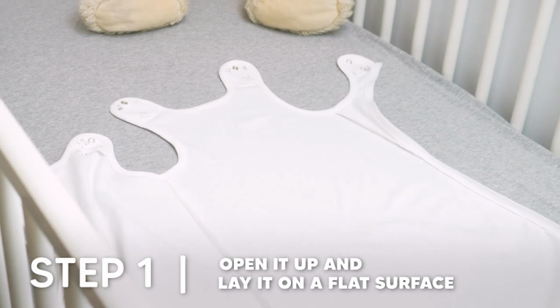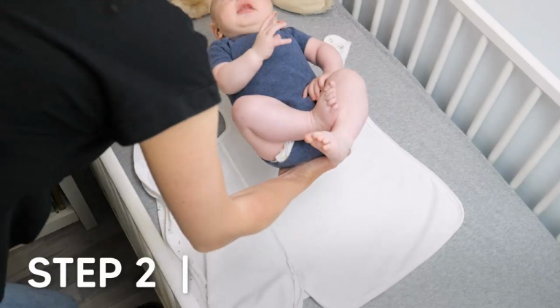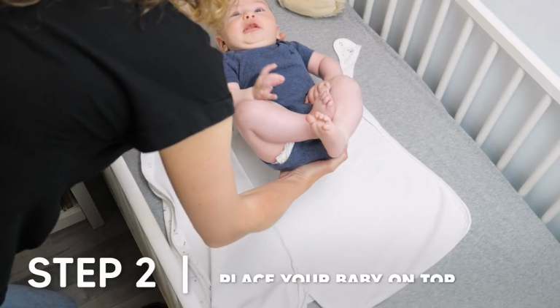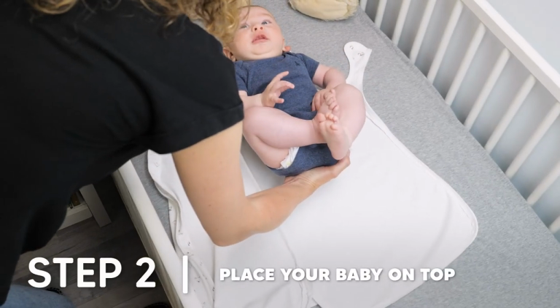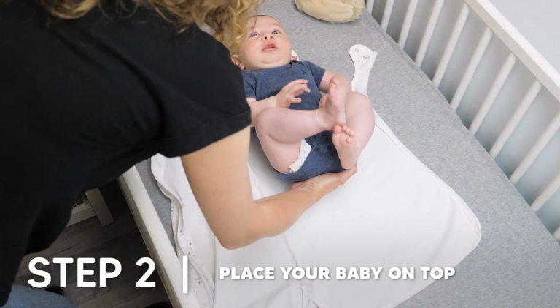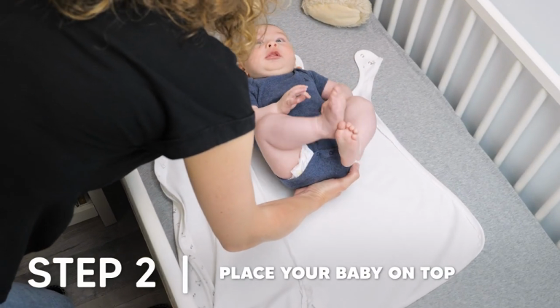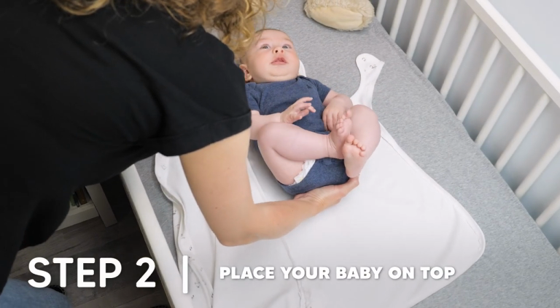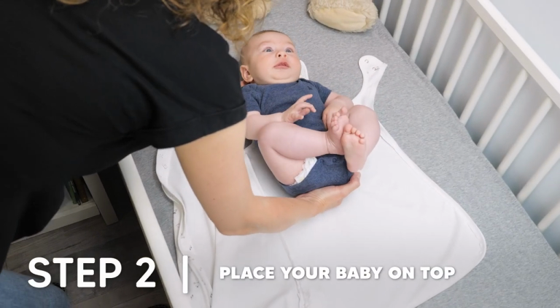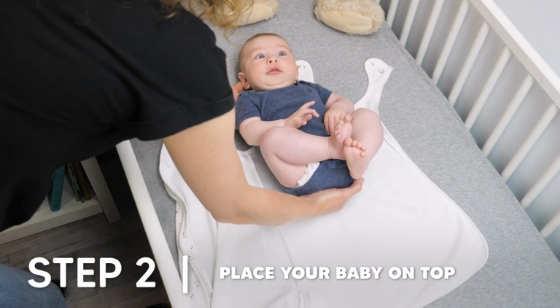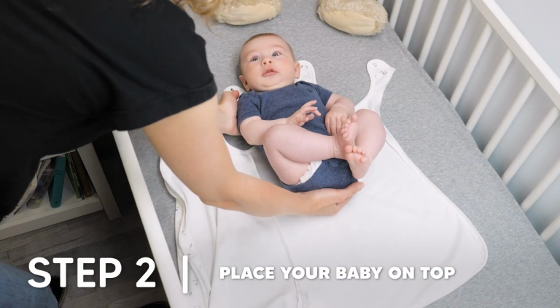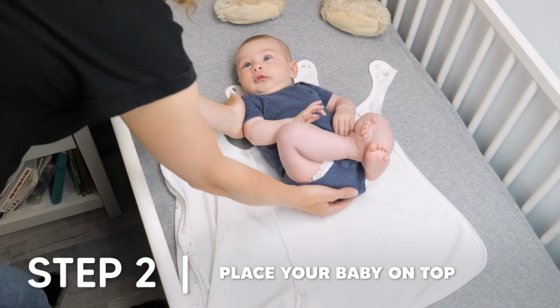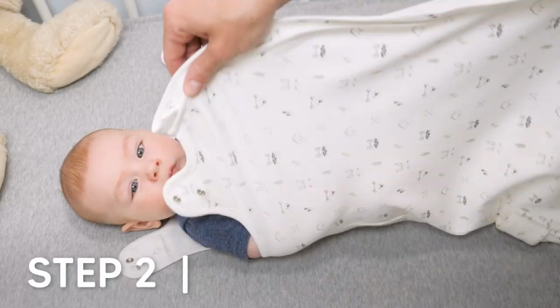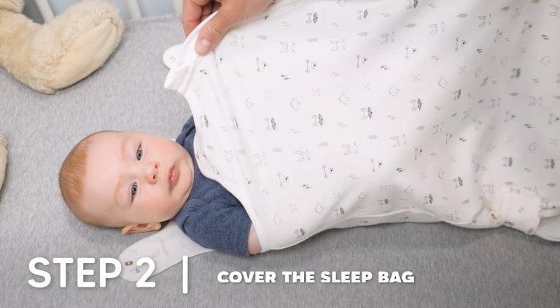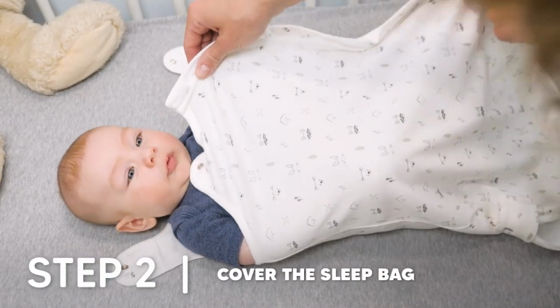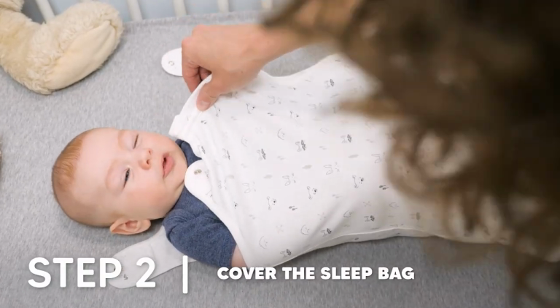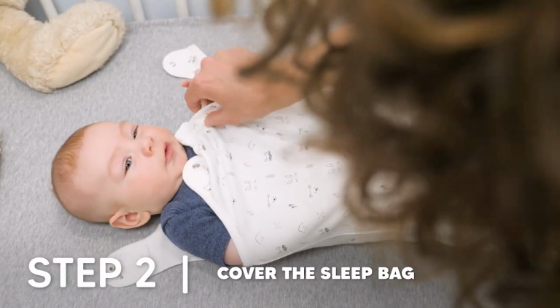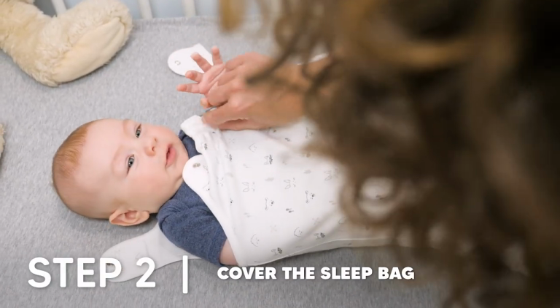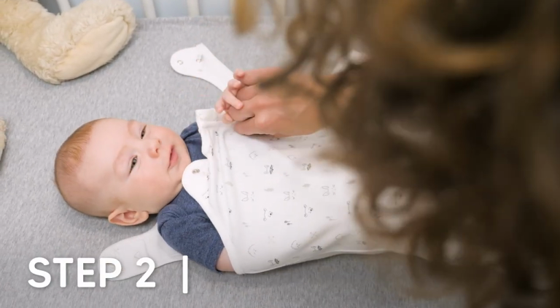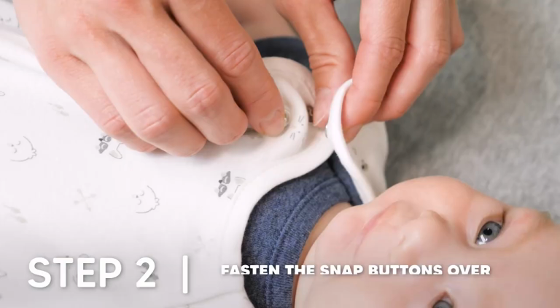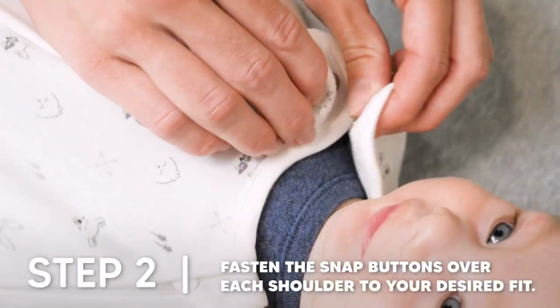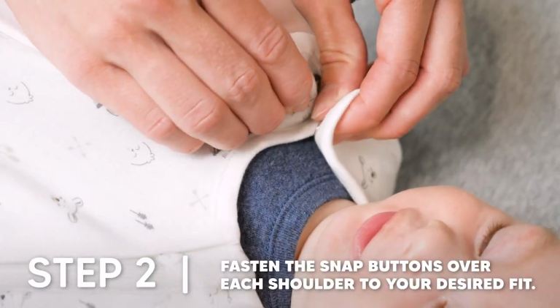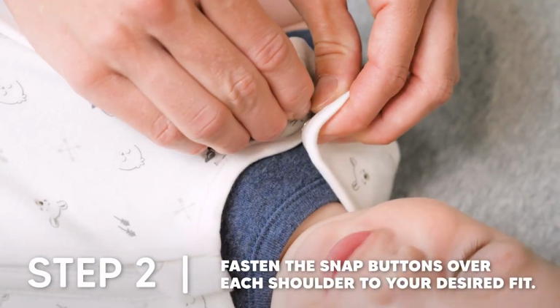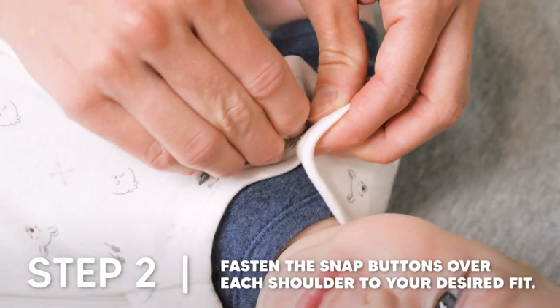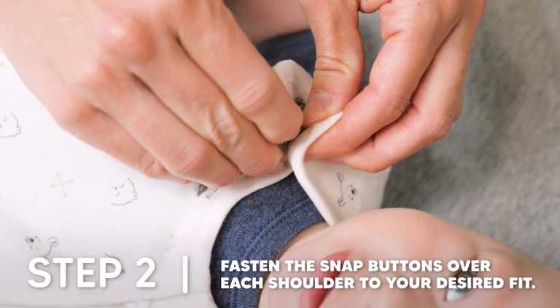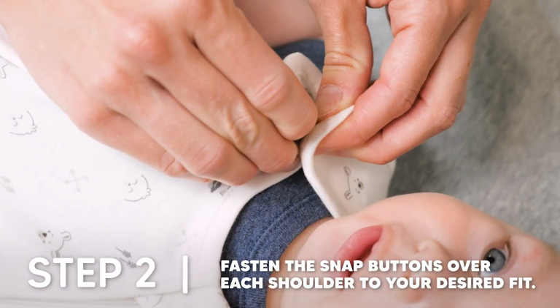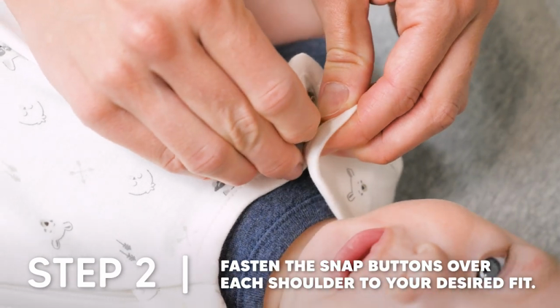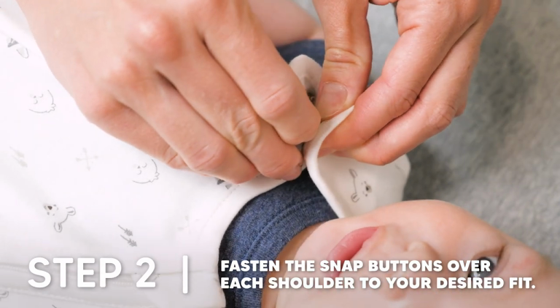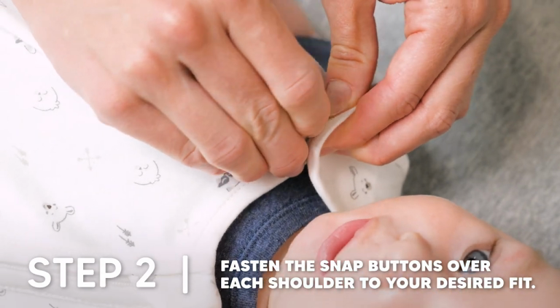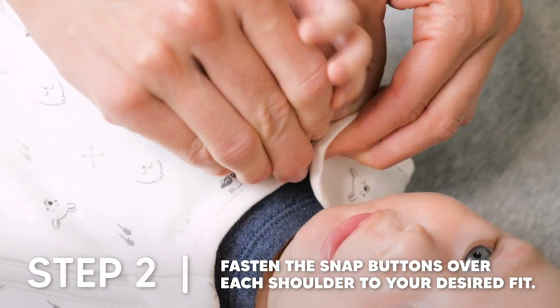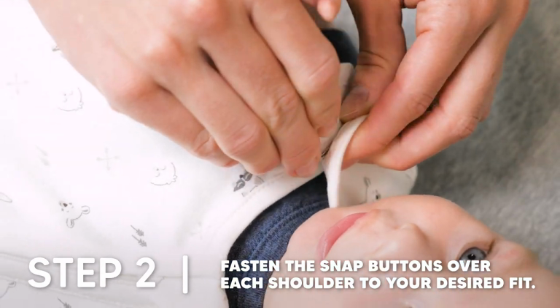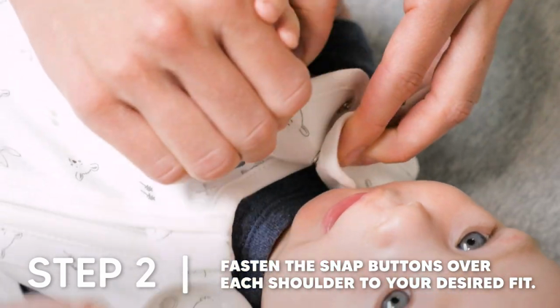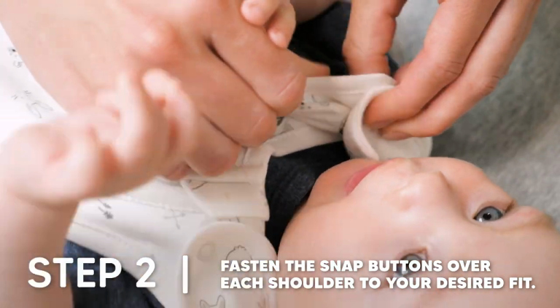Second, place your baby on top, cover the sleep bag, and fasten the snap buttons over each shoulder to your desired fit.